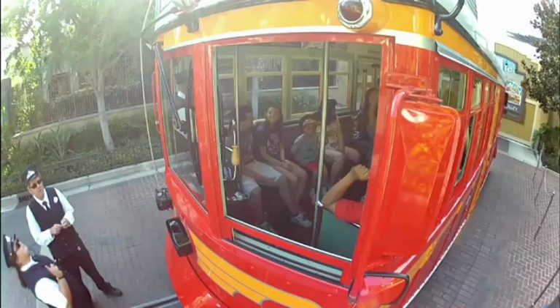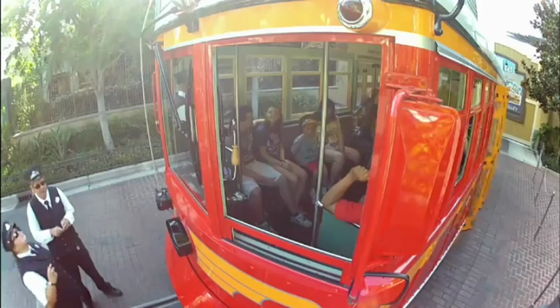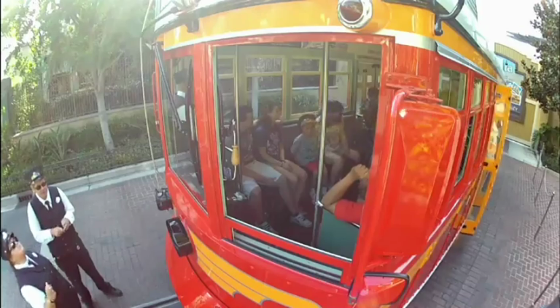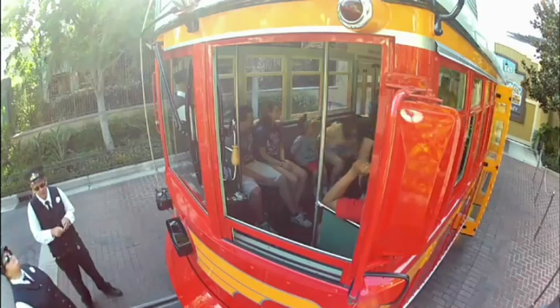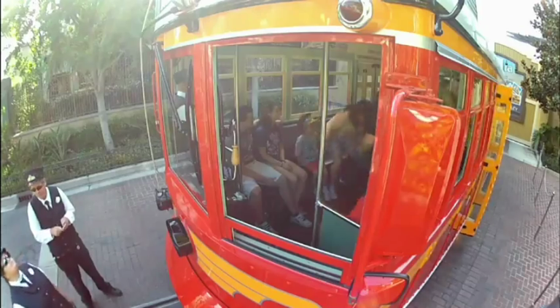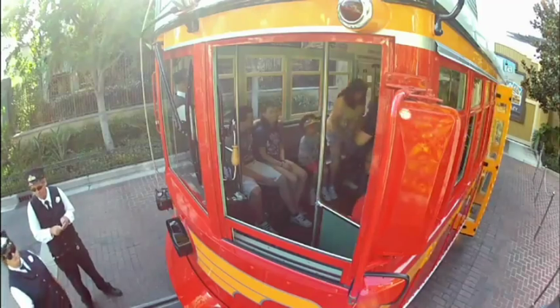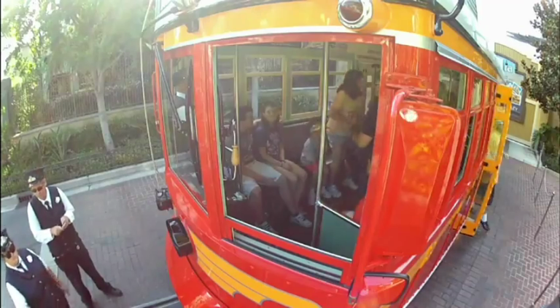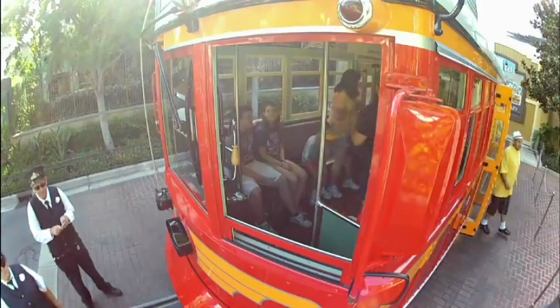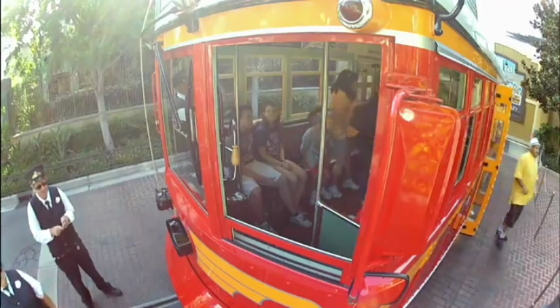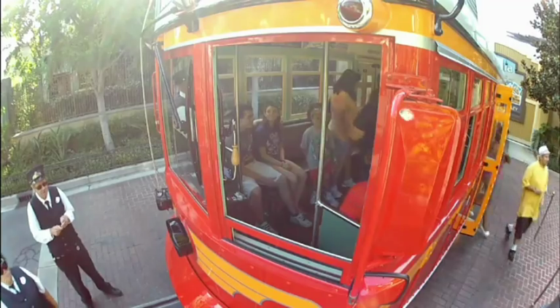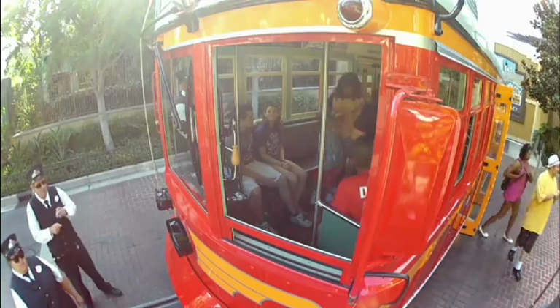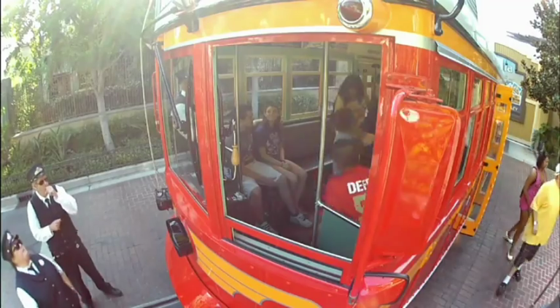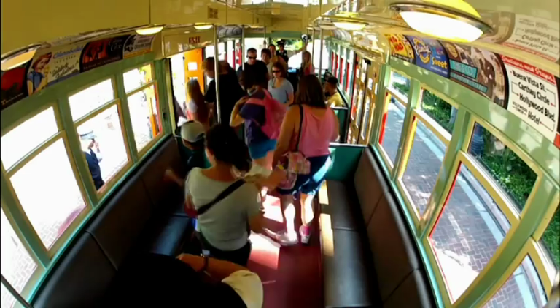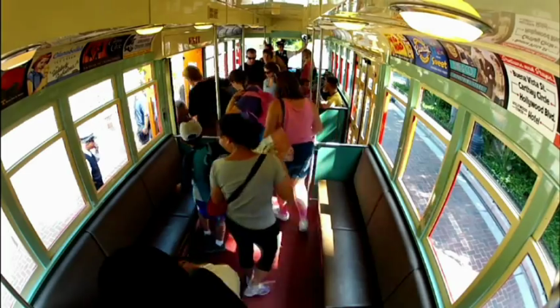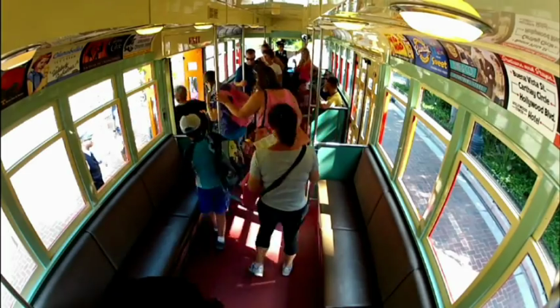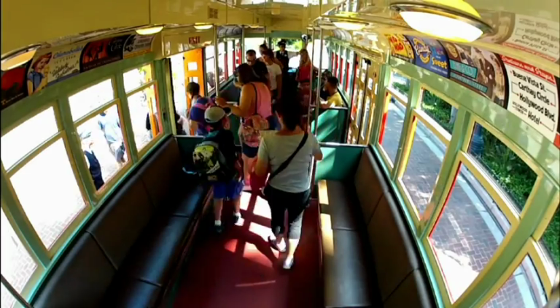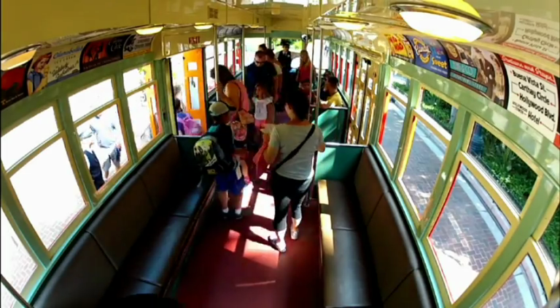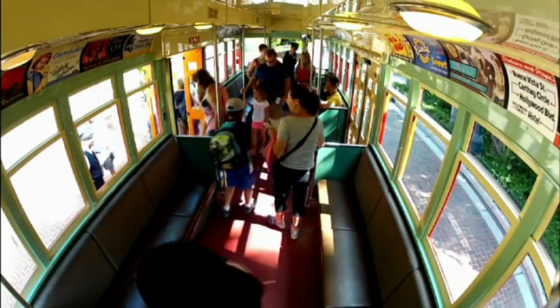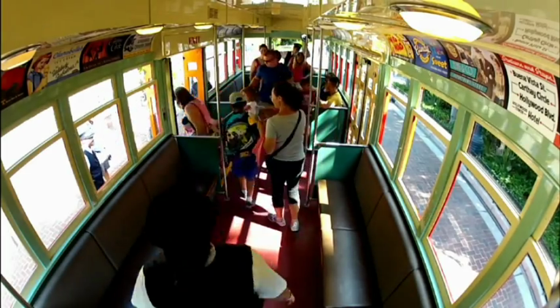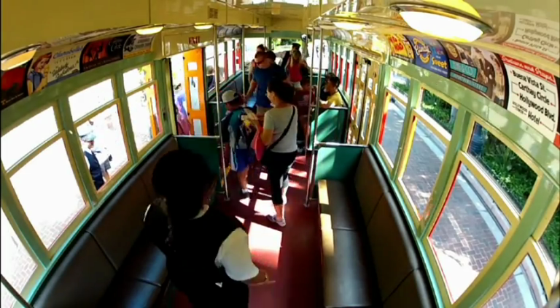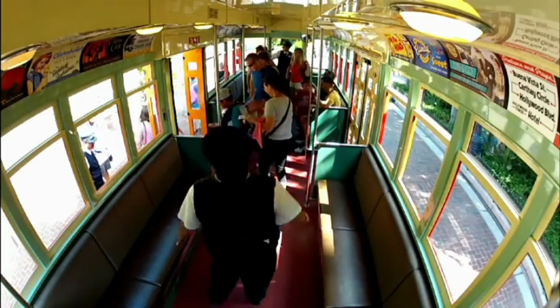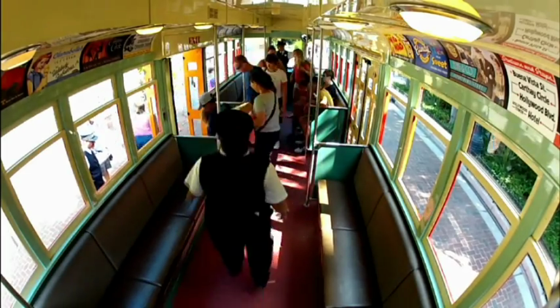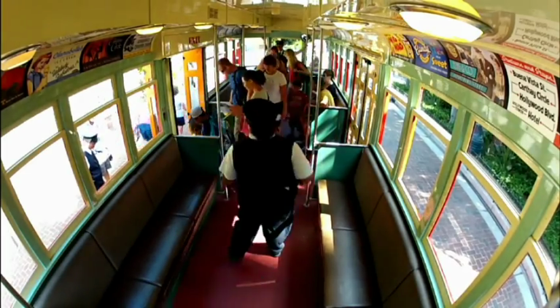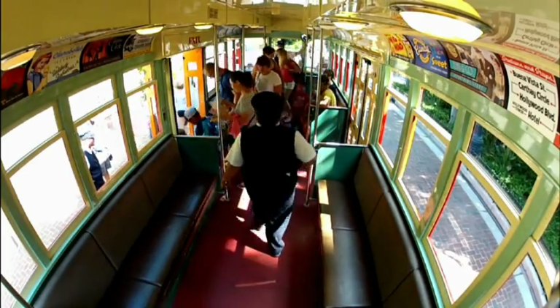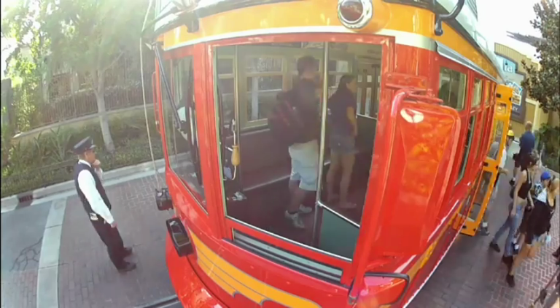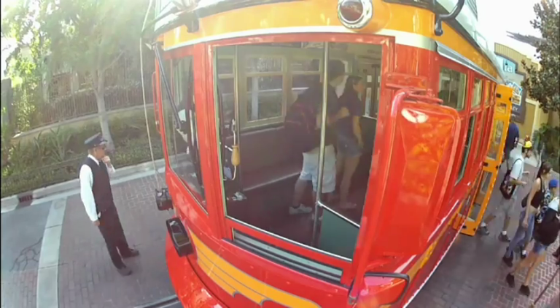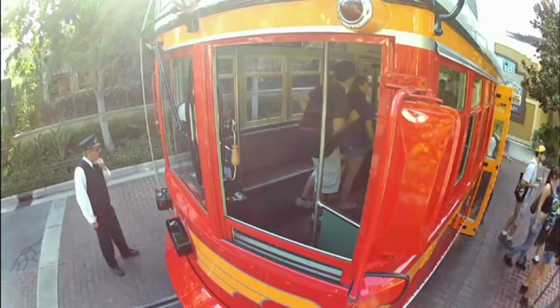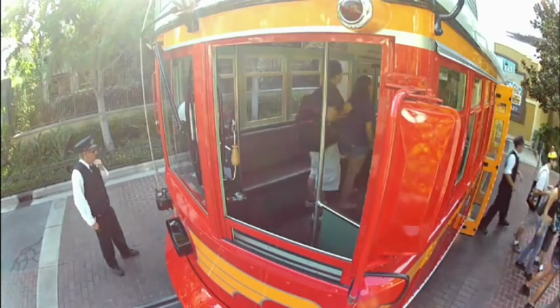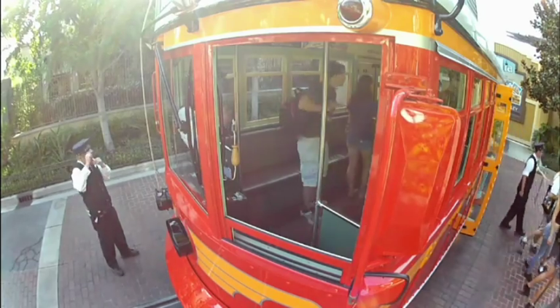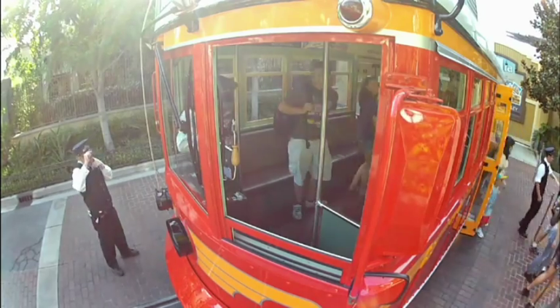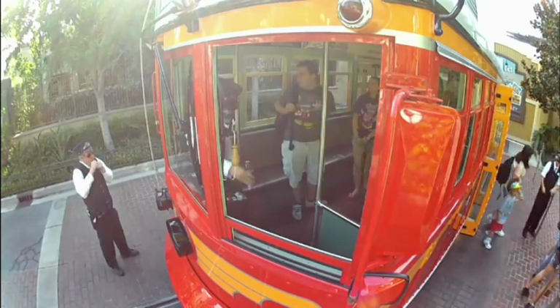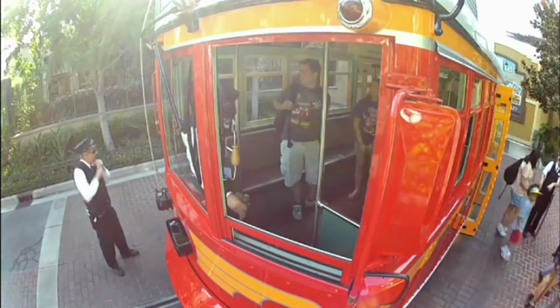Once again my name is Carson, I was your conductor, your motor member was Pete, and it's been our pleasure to provide trolley service to you today.